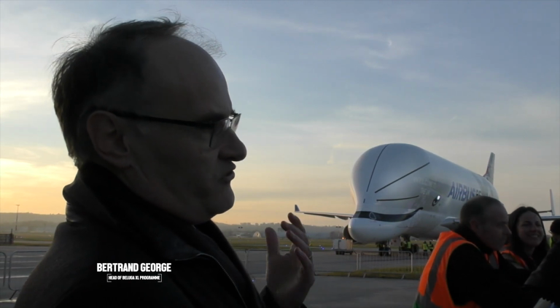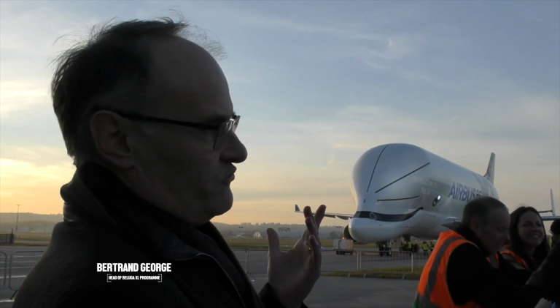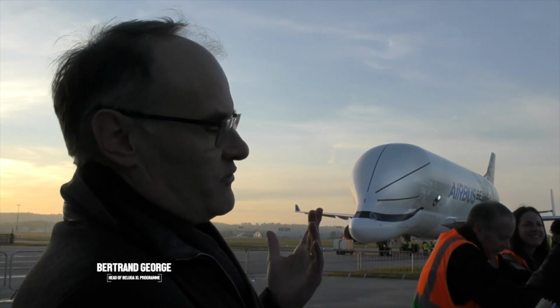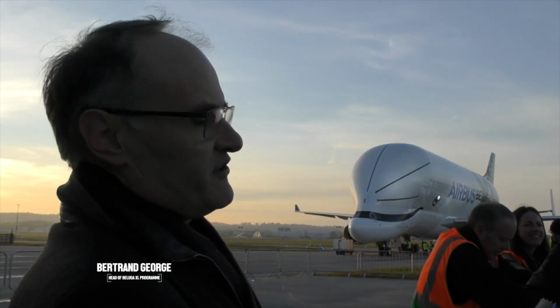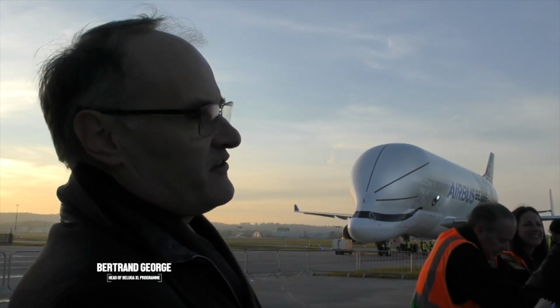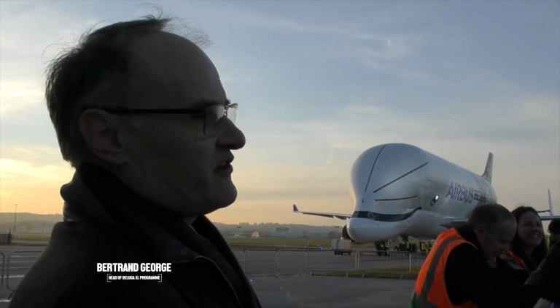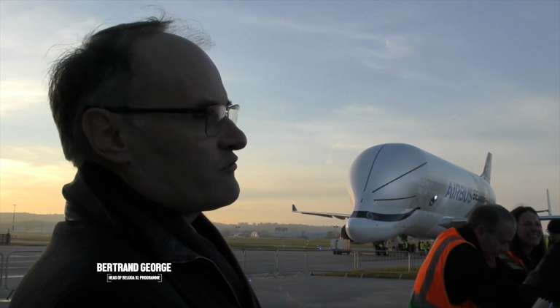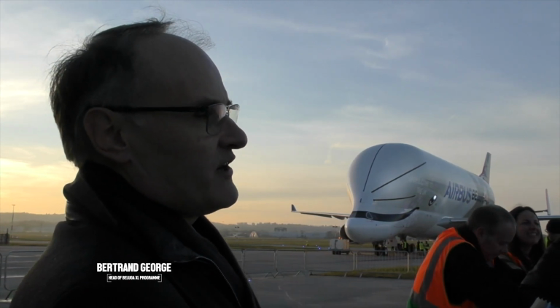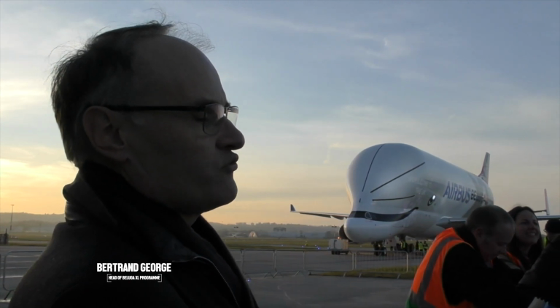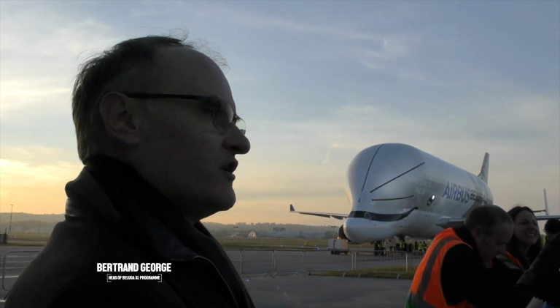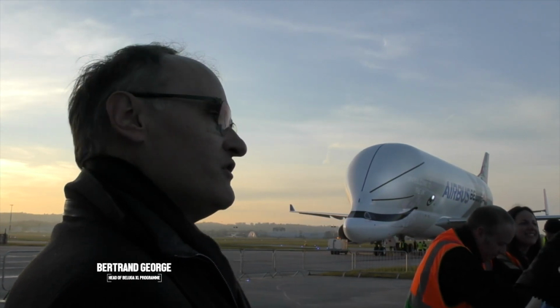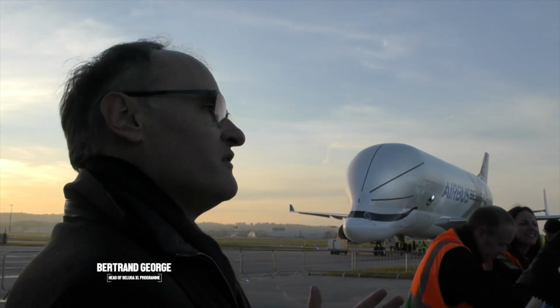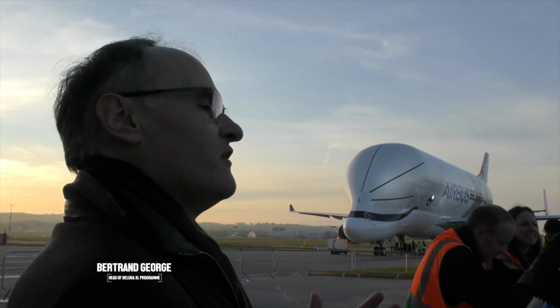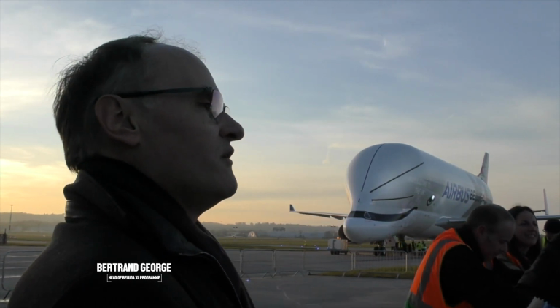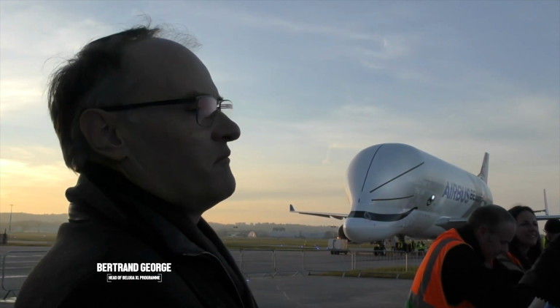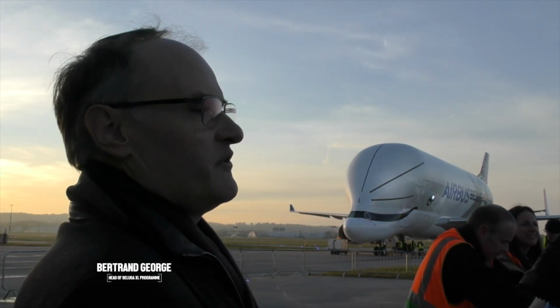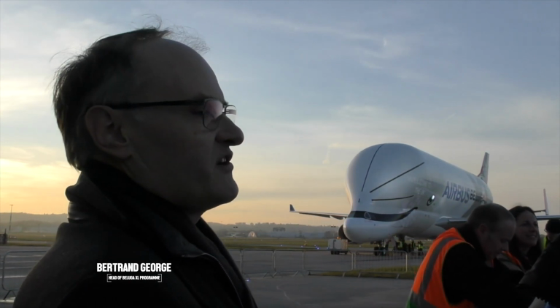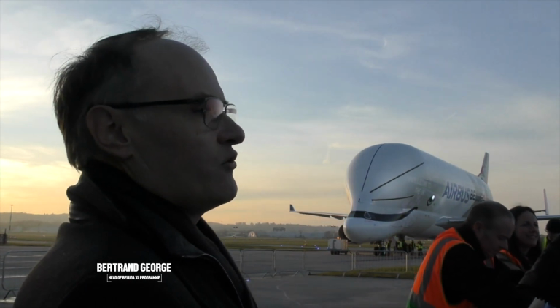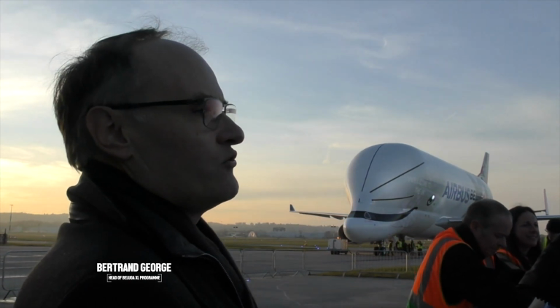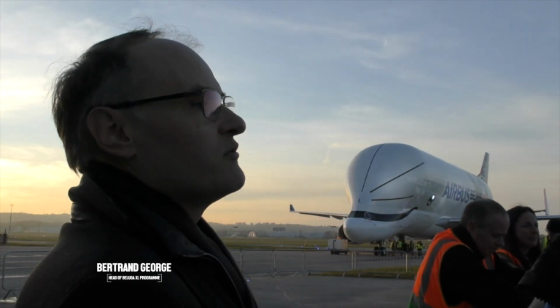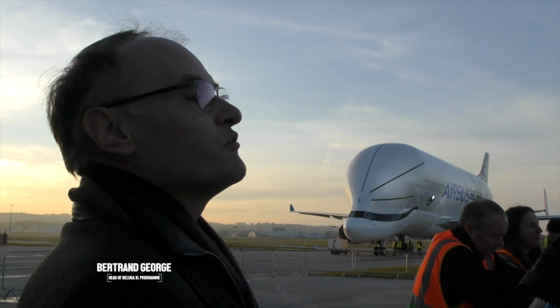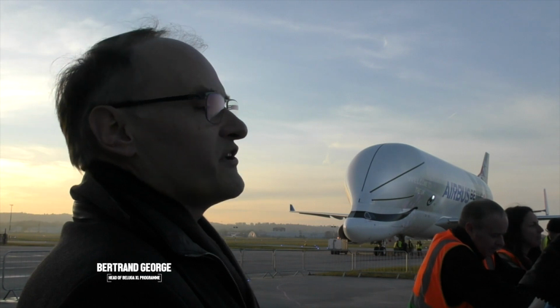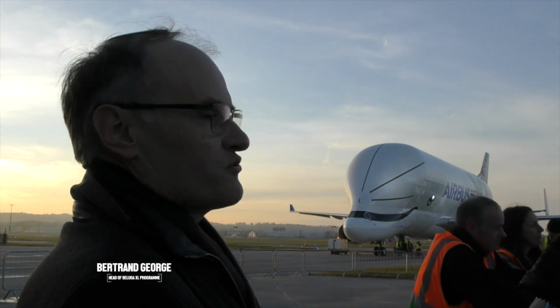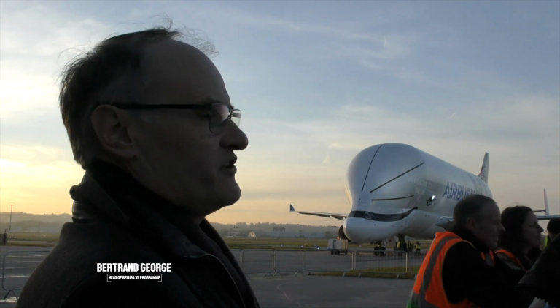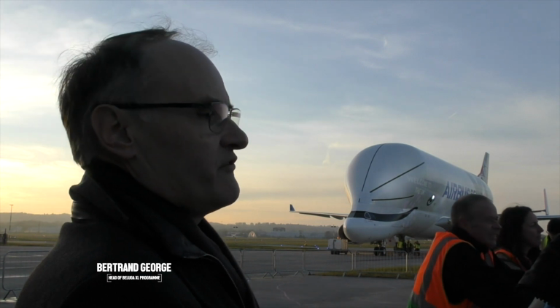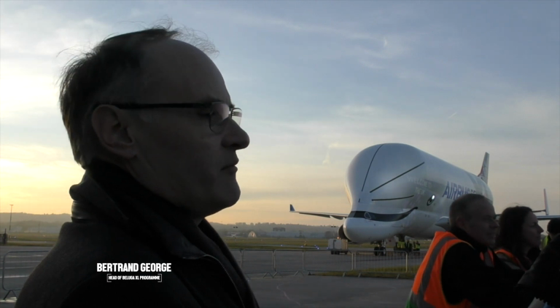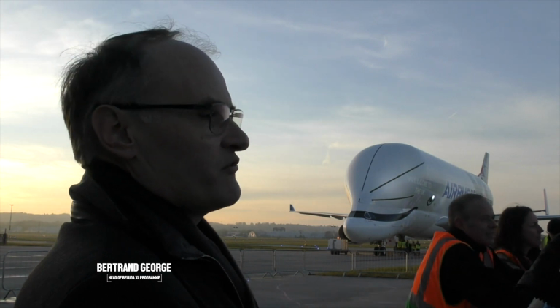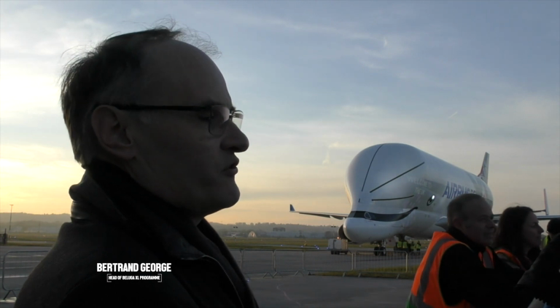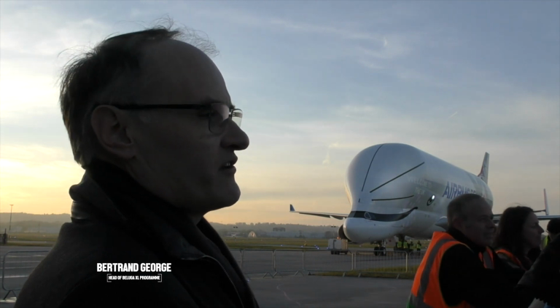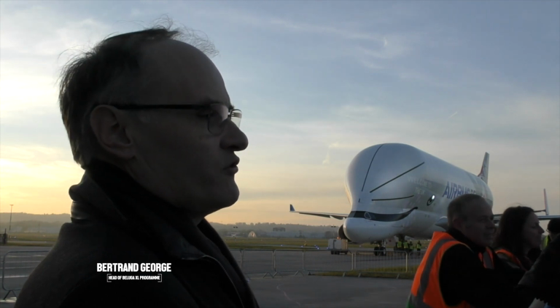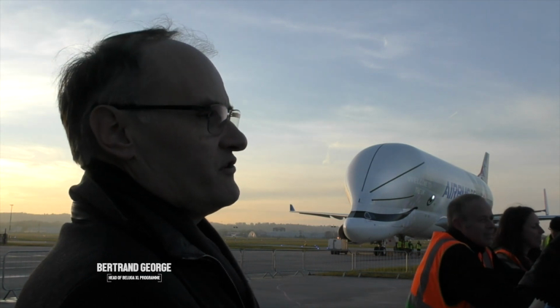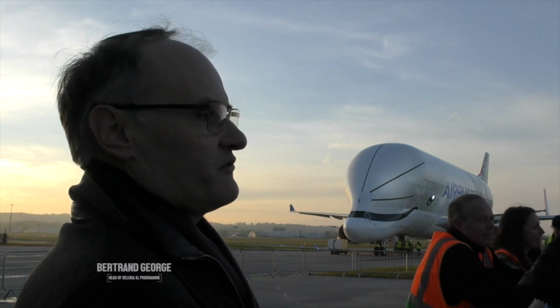So you have designed this aircraft to cover basically all the potential needs of Airbus for the next 30 years.